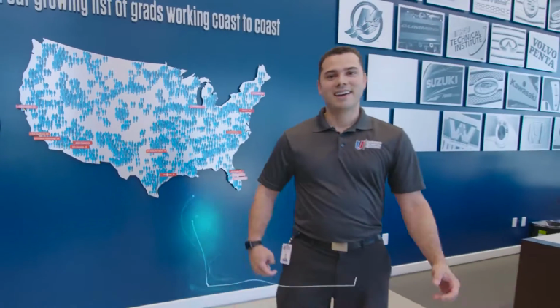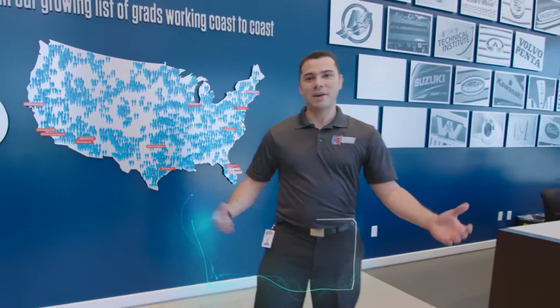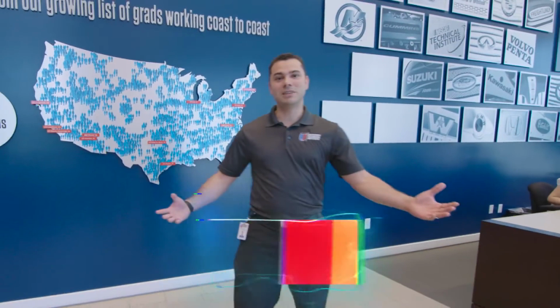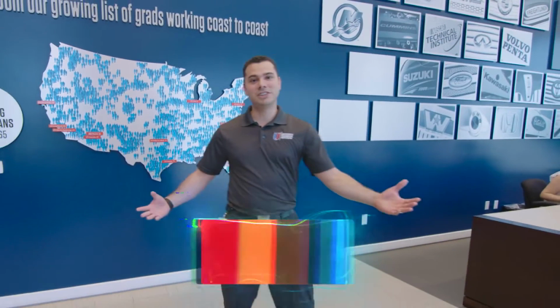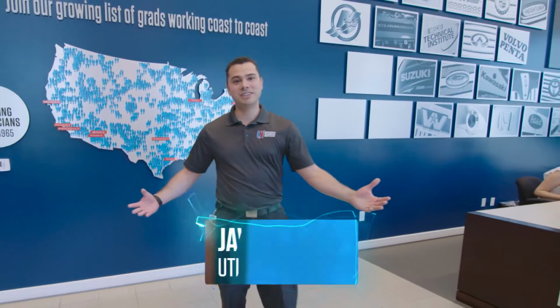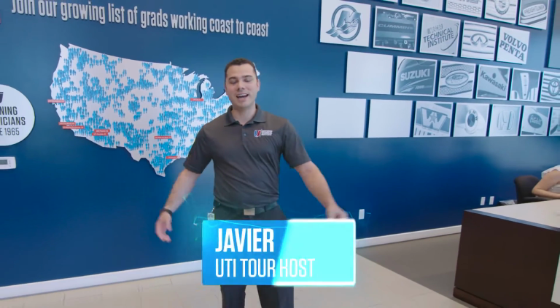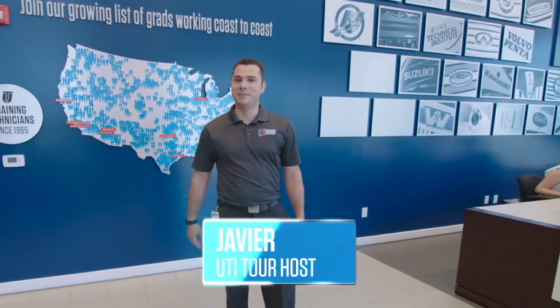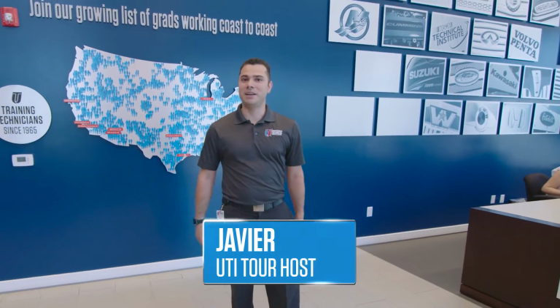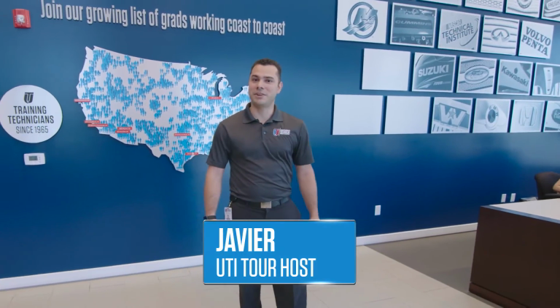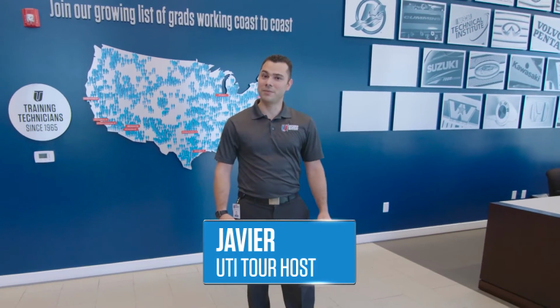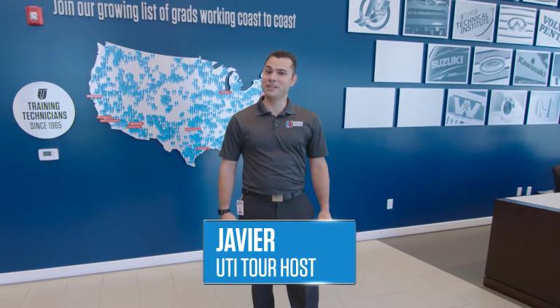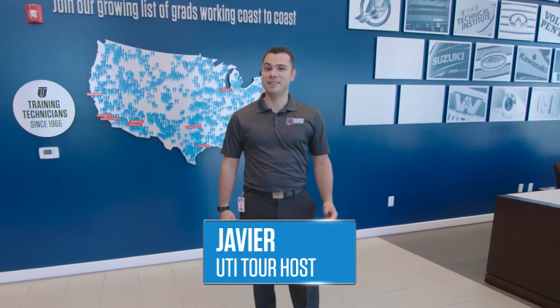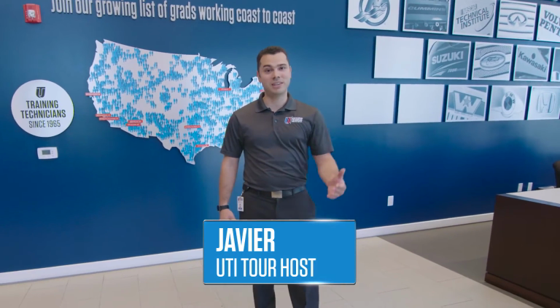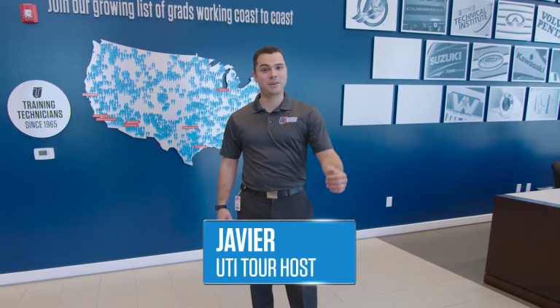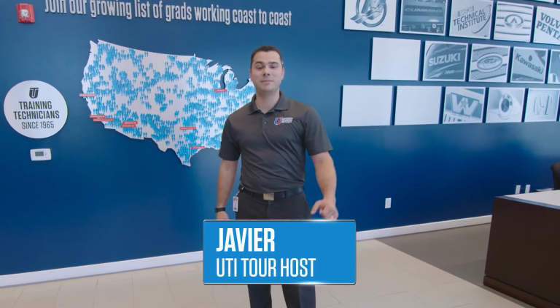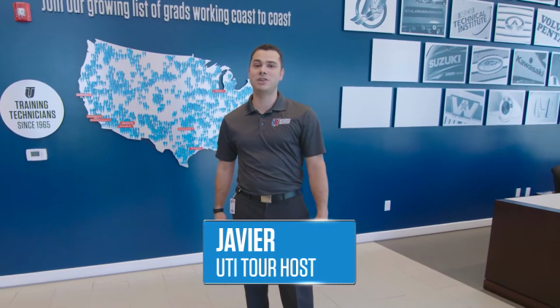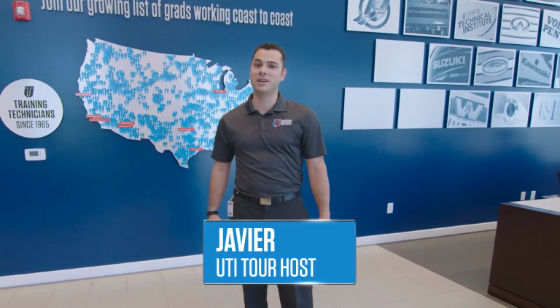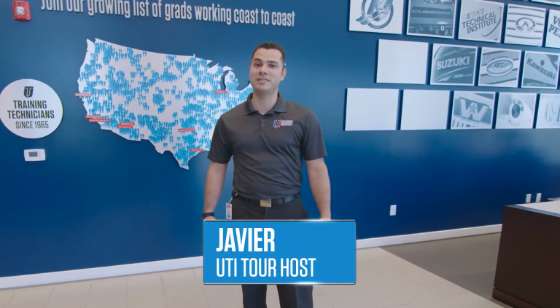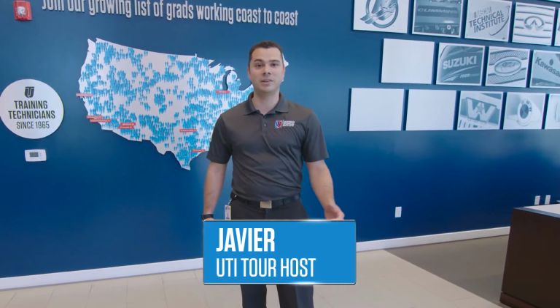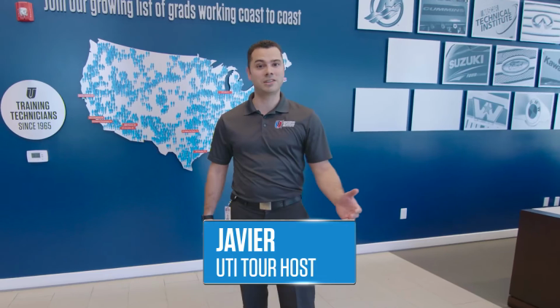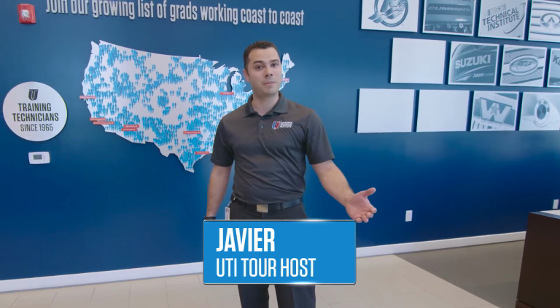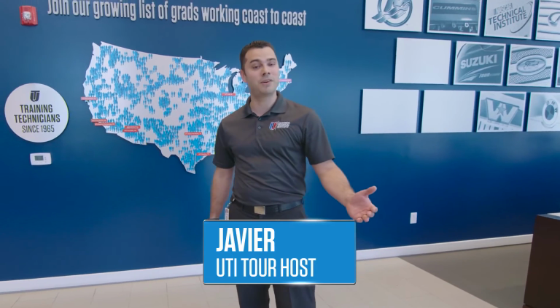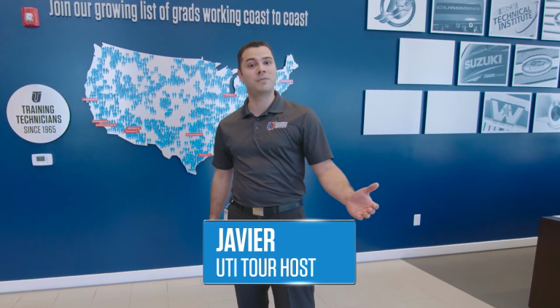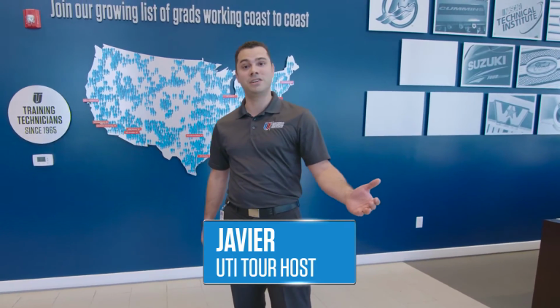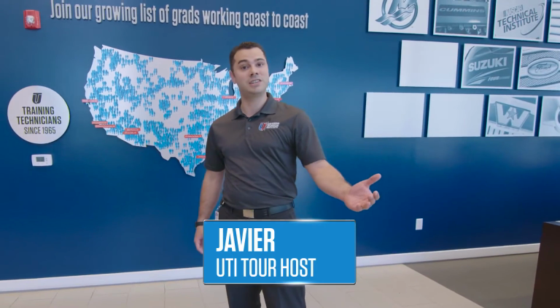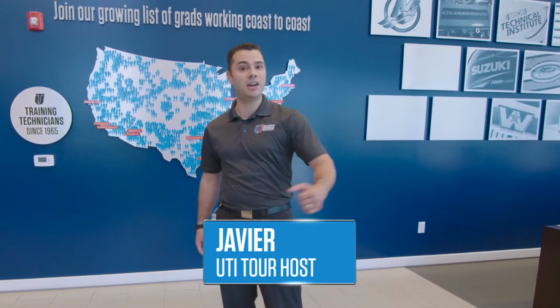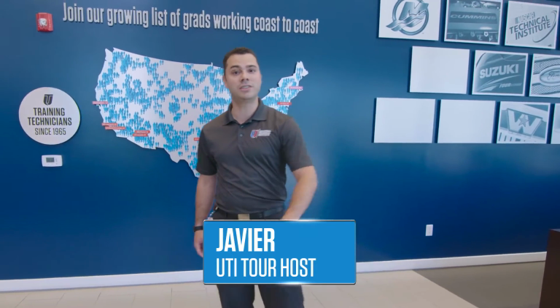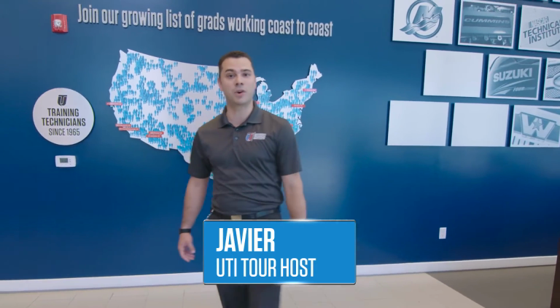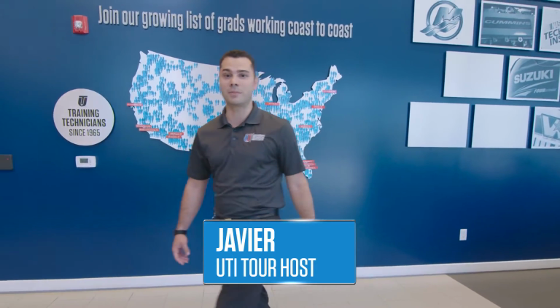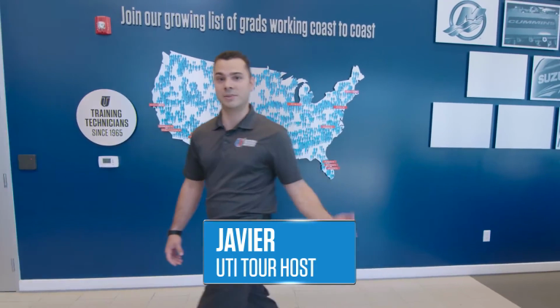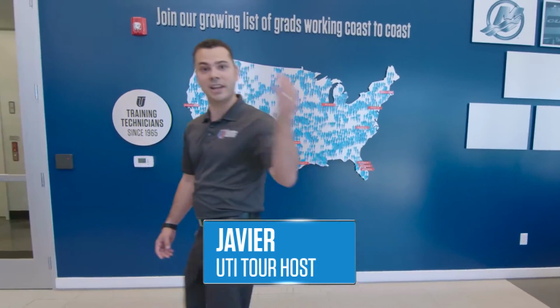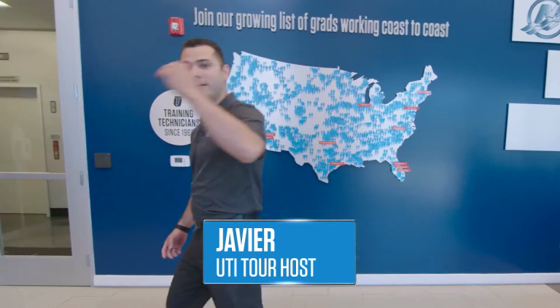Hi, welcome to UTI. My name is Javier Valencia and today we're going to be showing you guys the Collision Repair and Refinish Technology program. Come check it out.